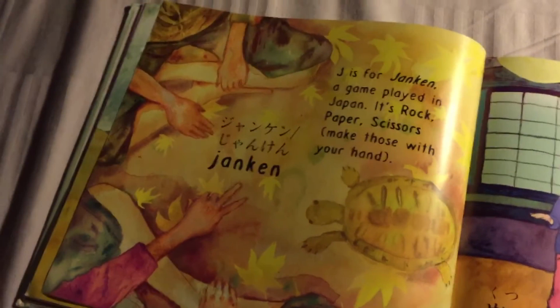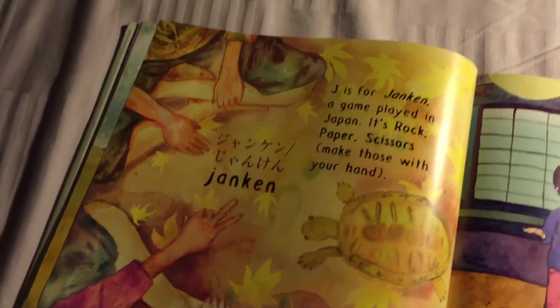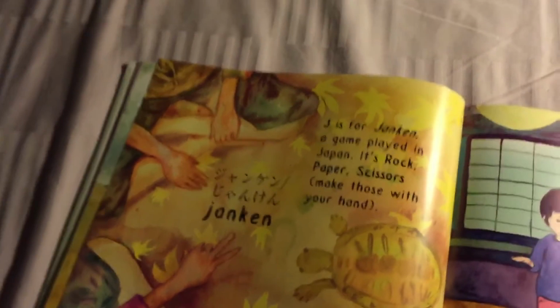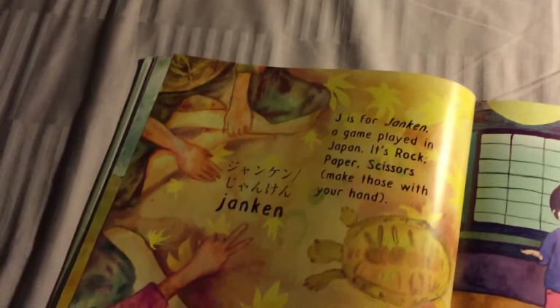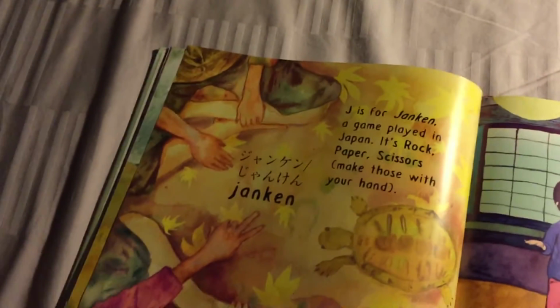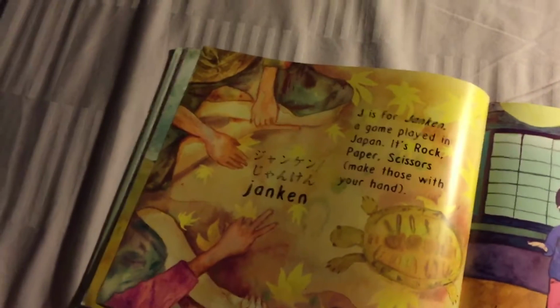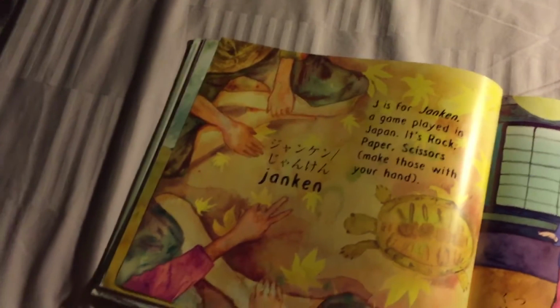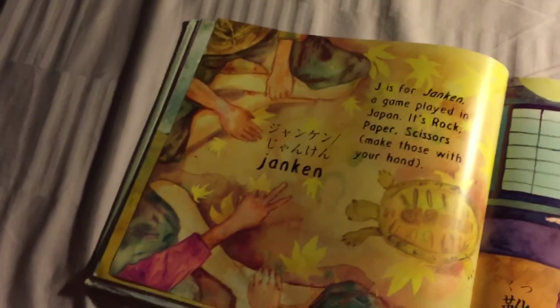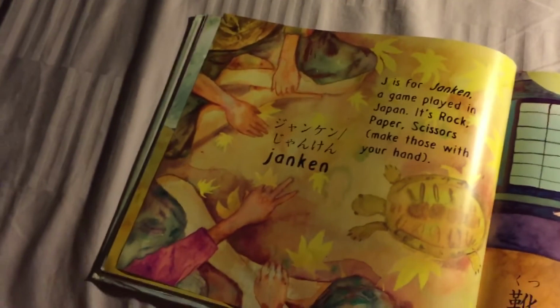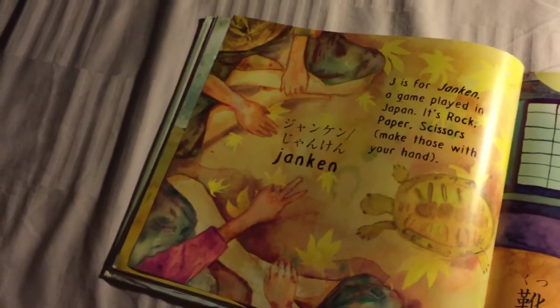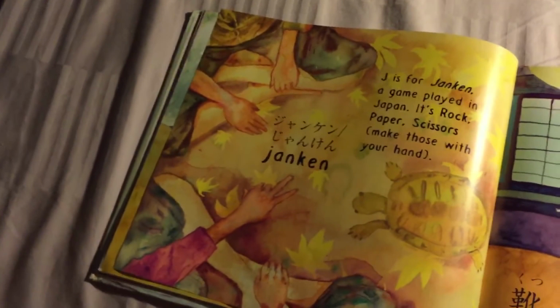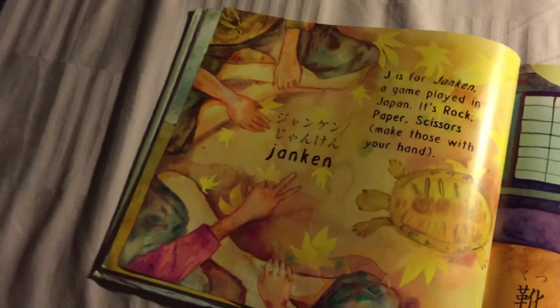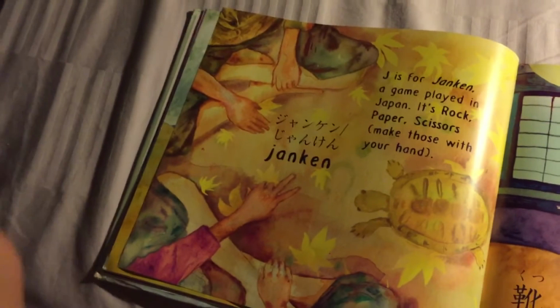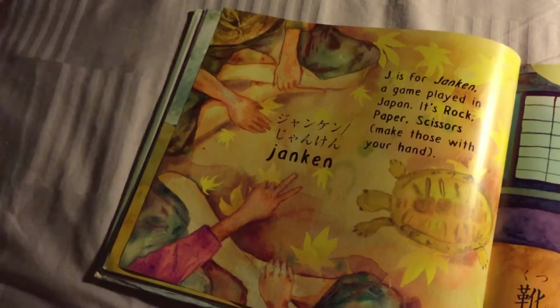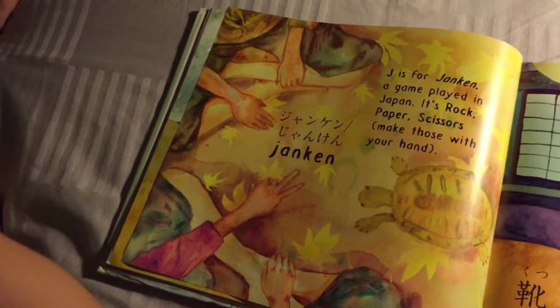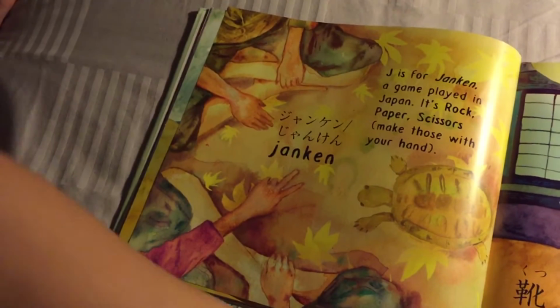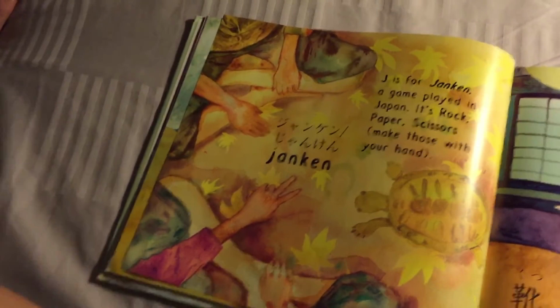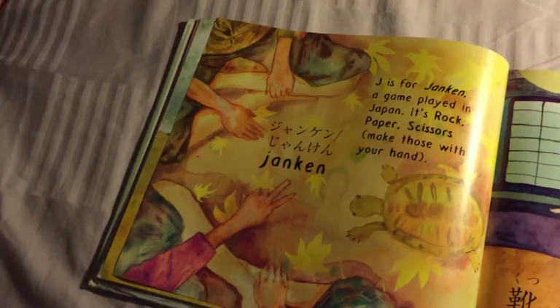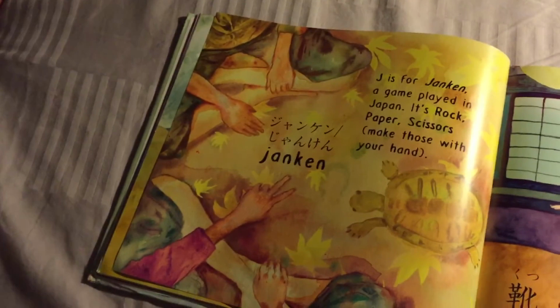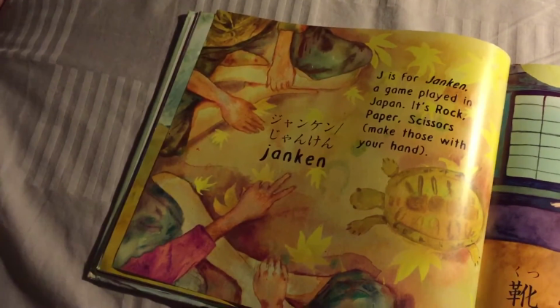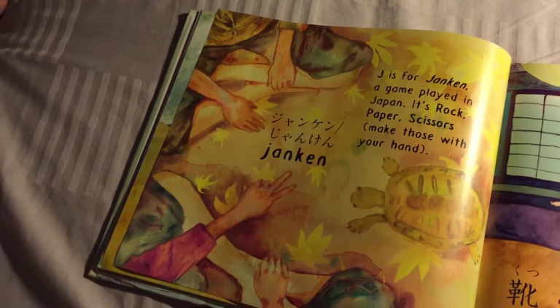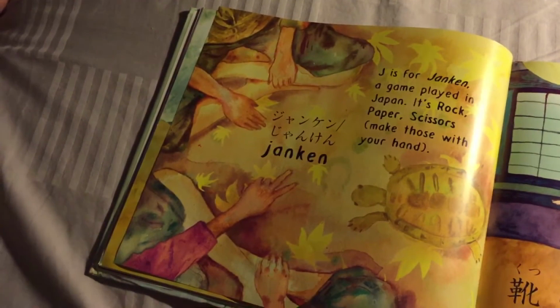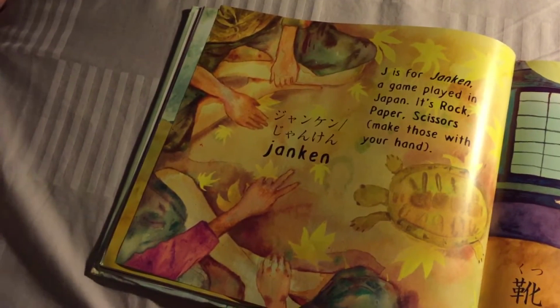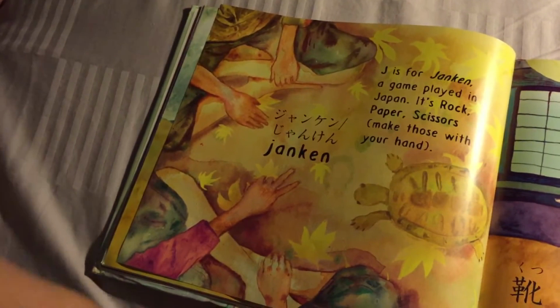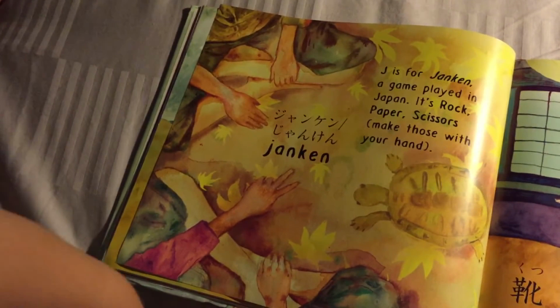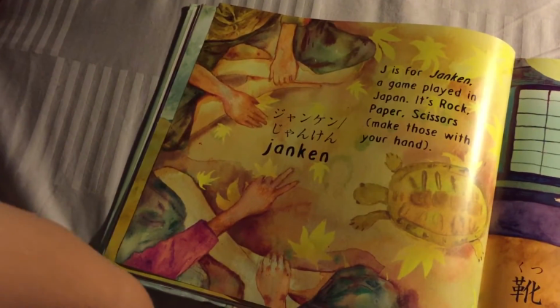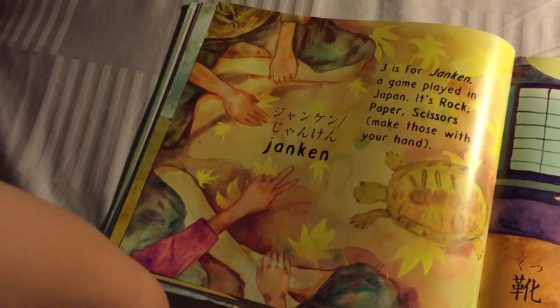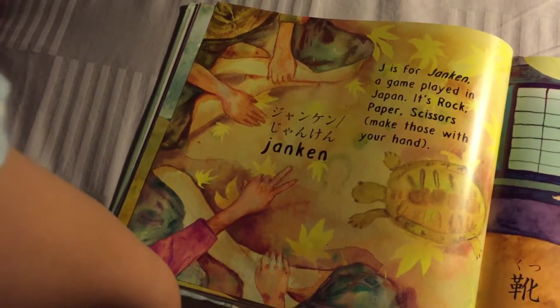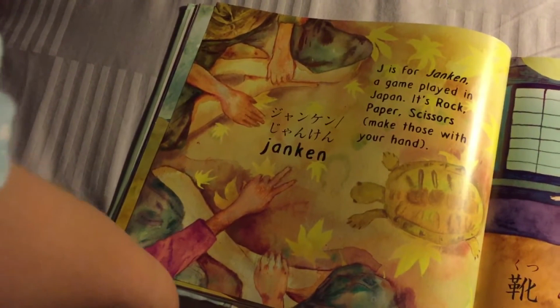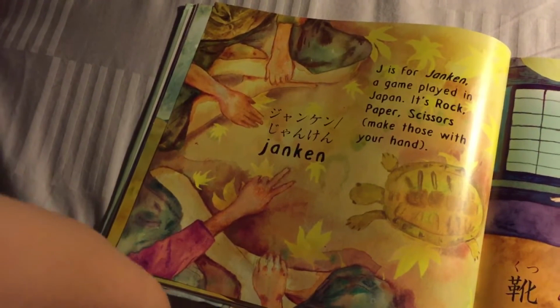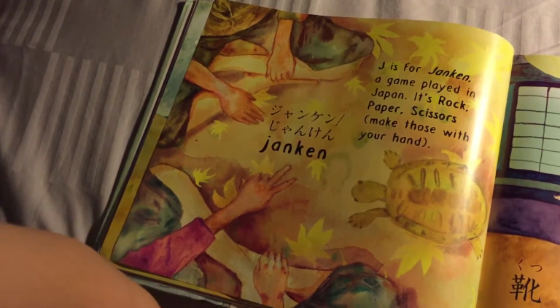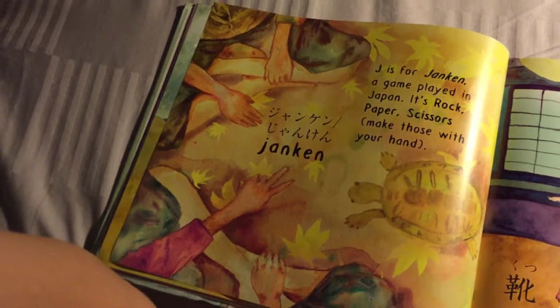J is for Janken — a game played in Japan. It's rock paper scissors; make those with your hand.